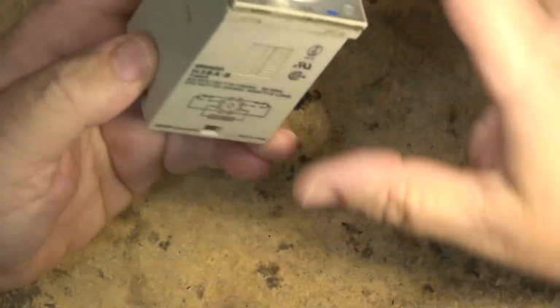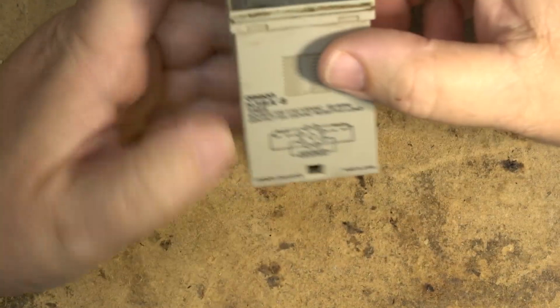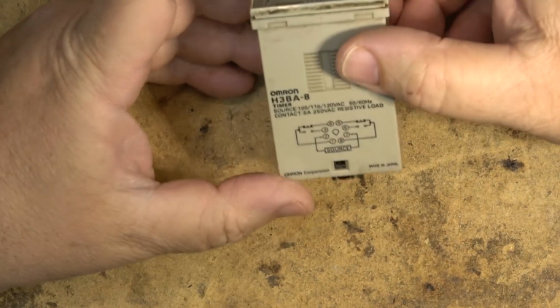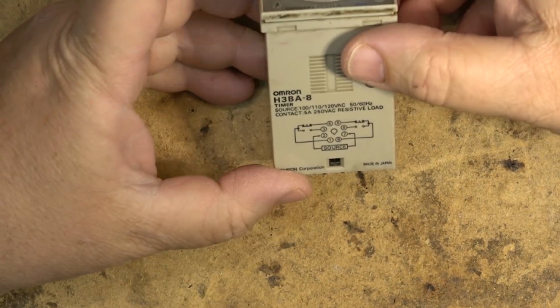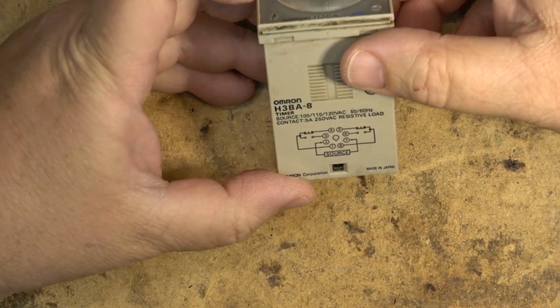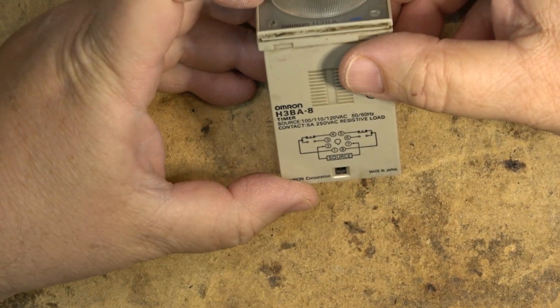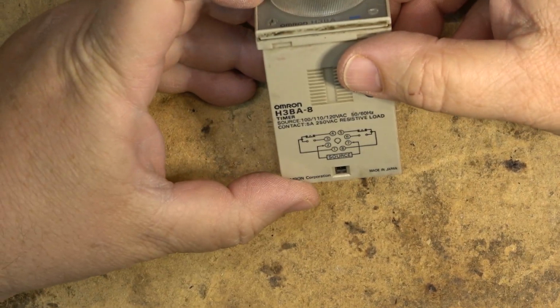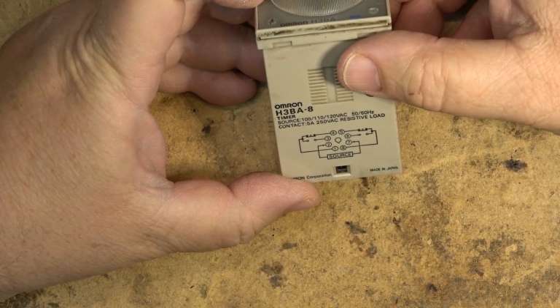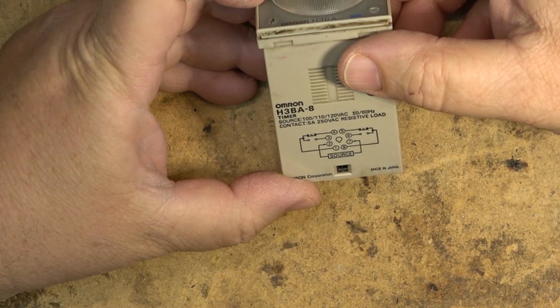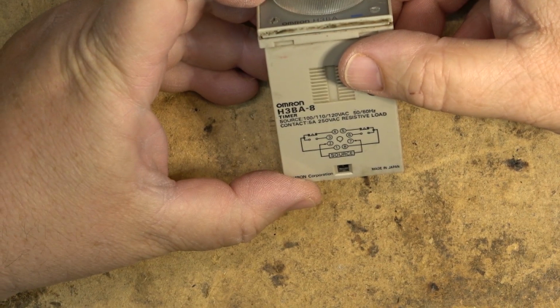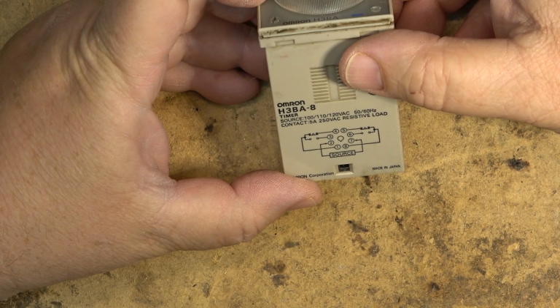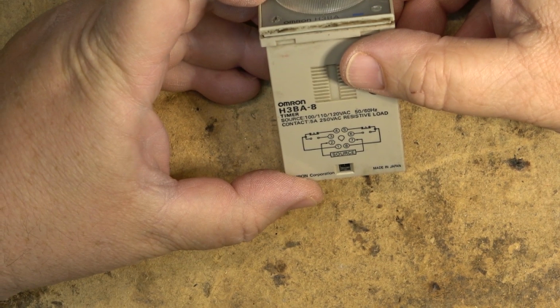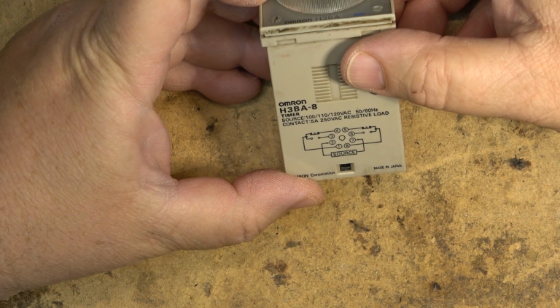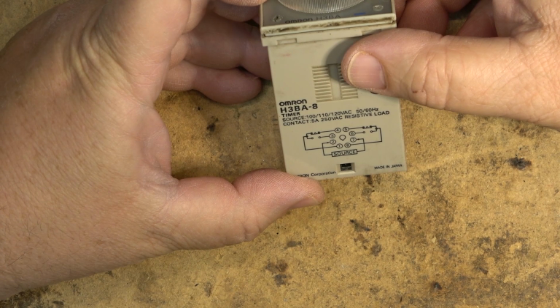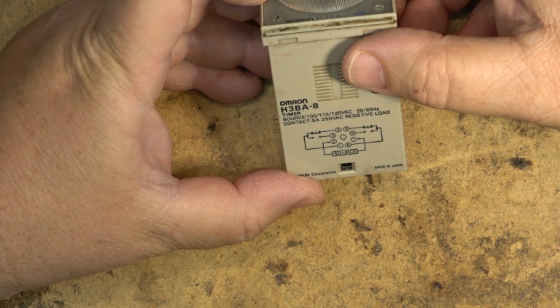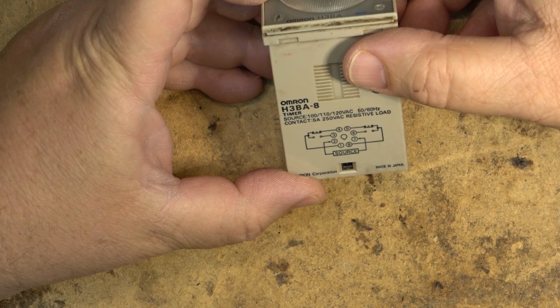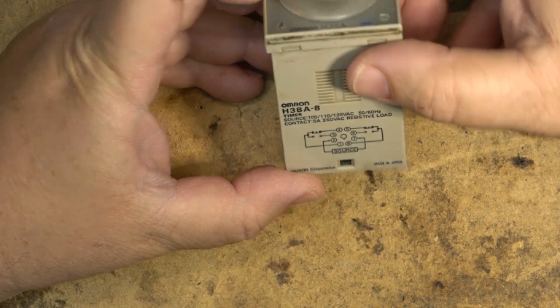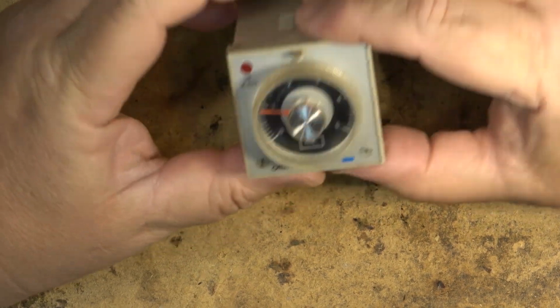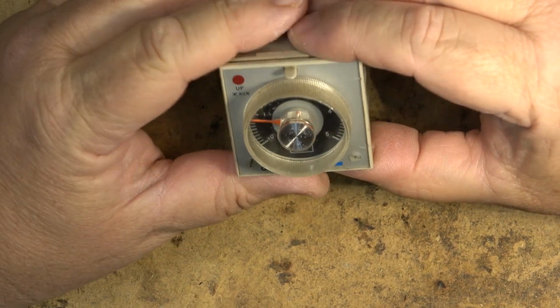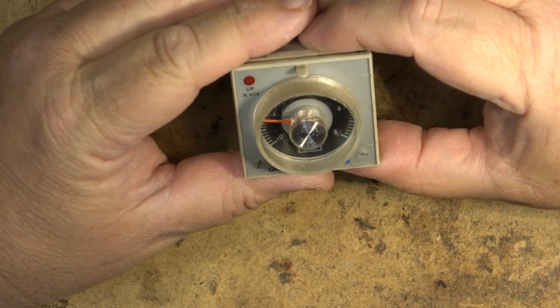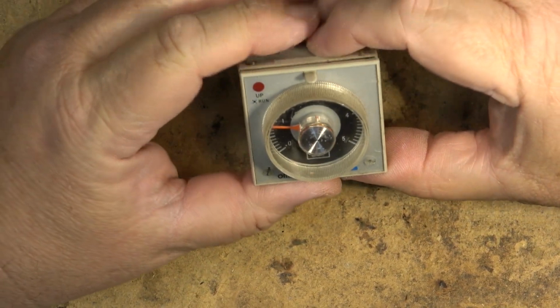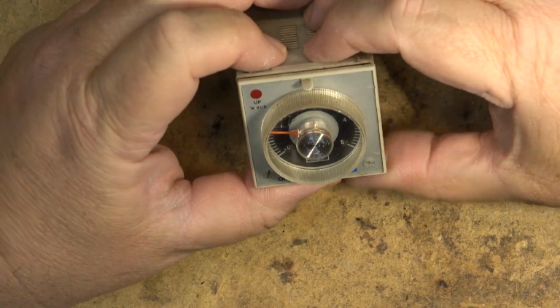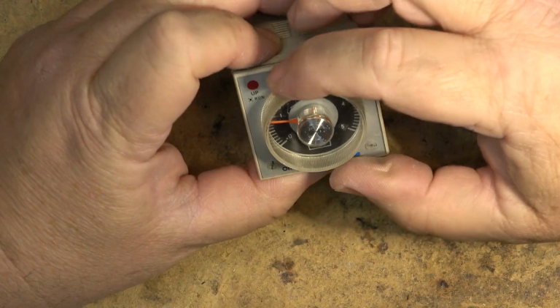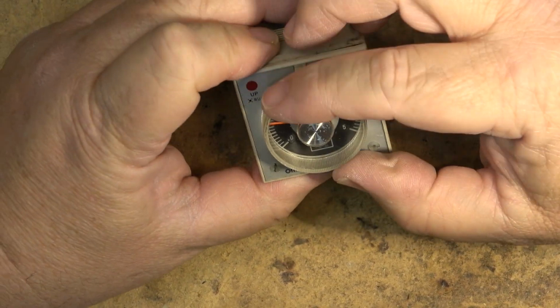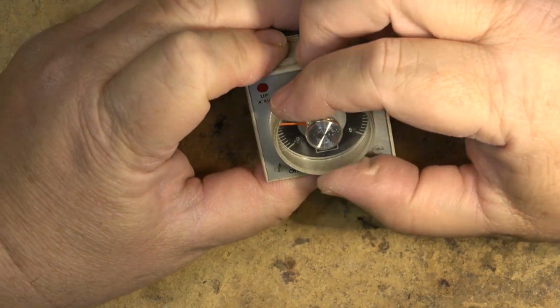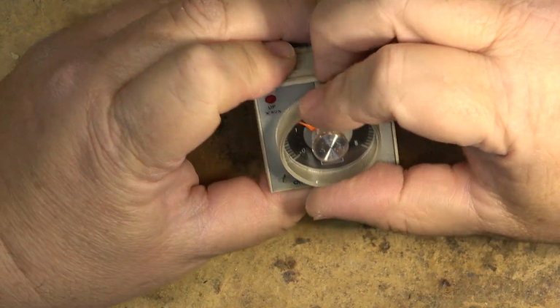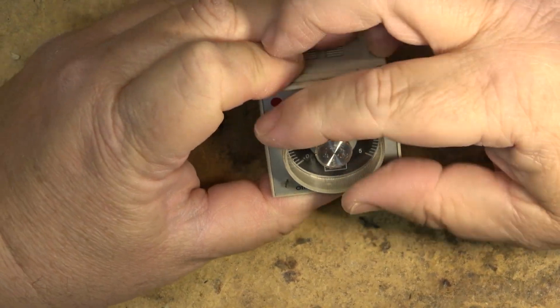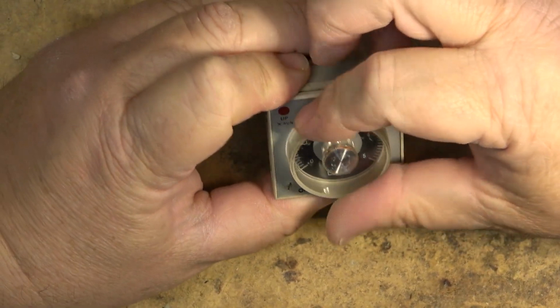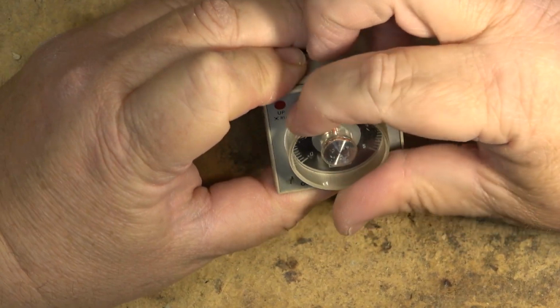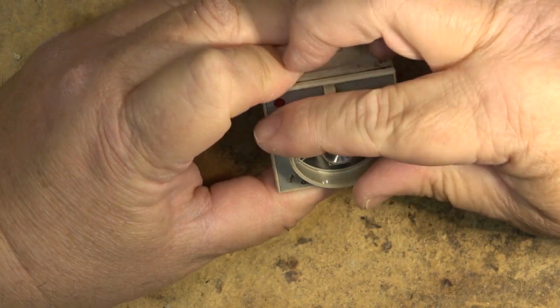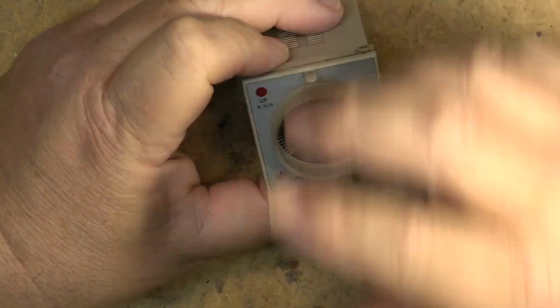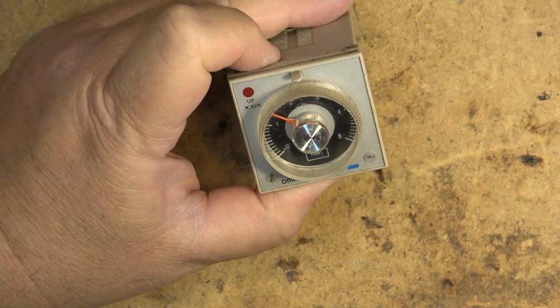I have here an Omron H3BA8. This is a timer and it can be set in hours and minutes.